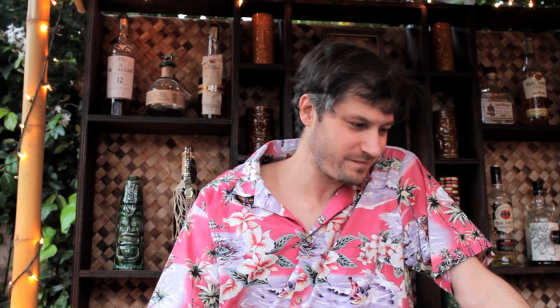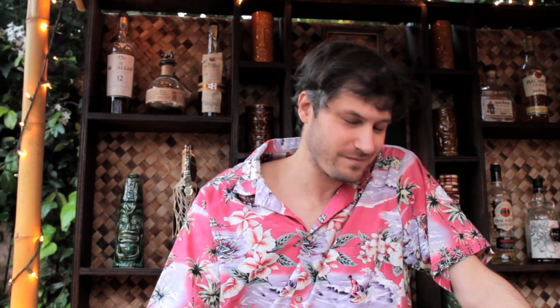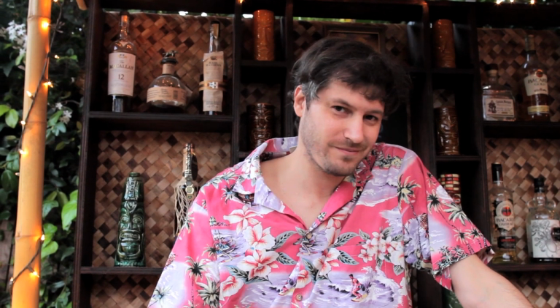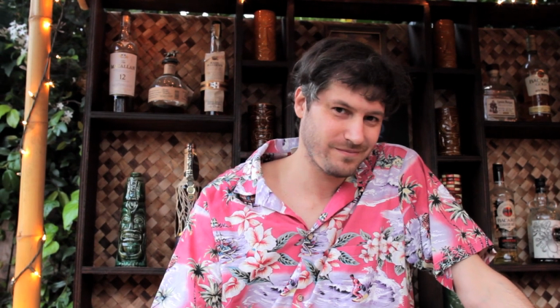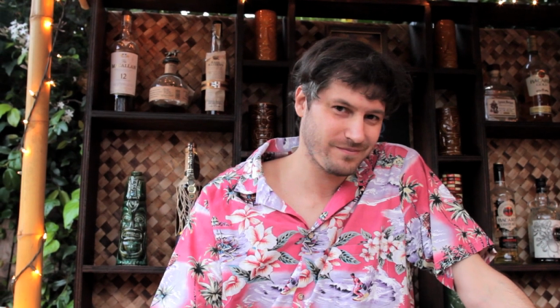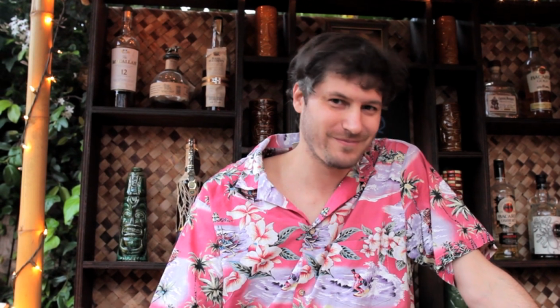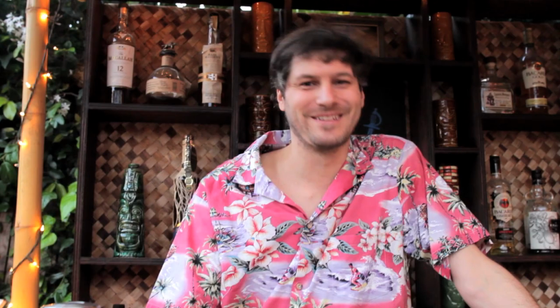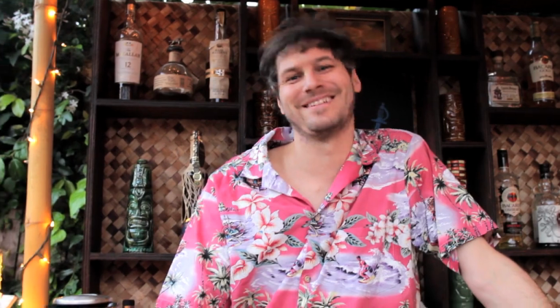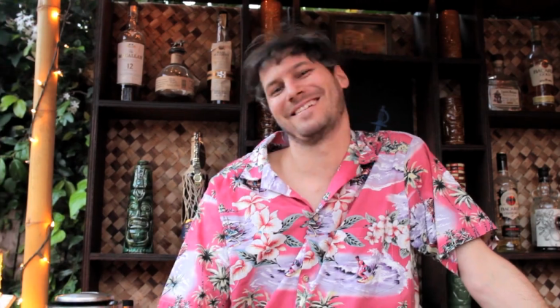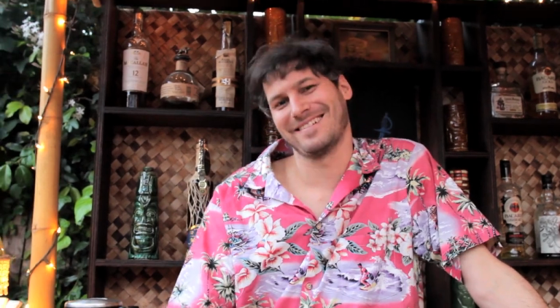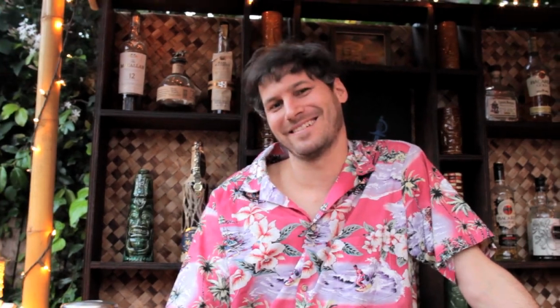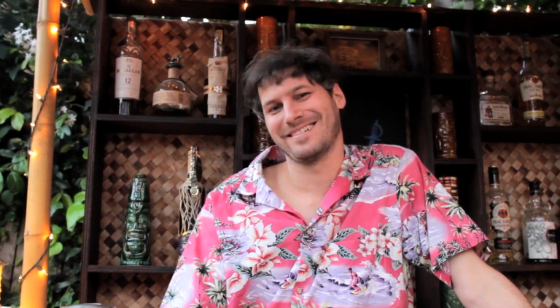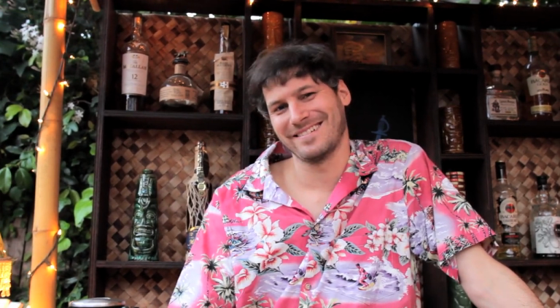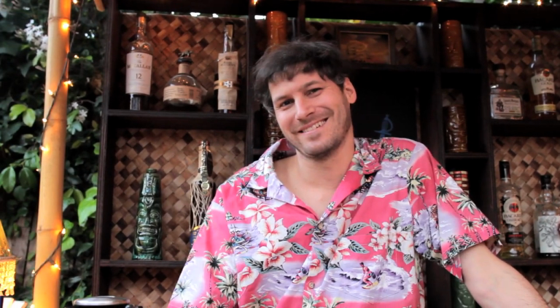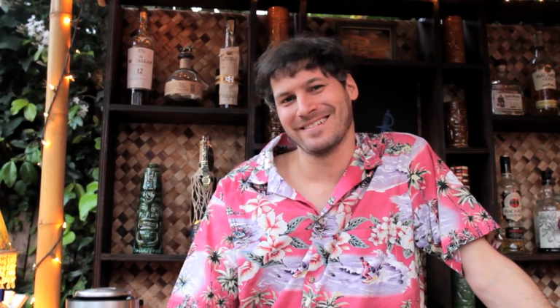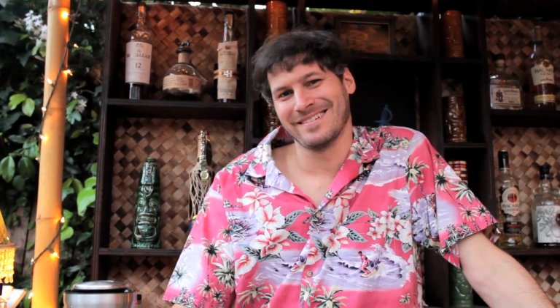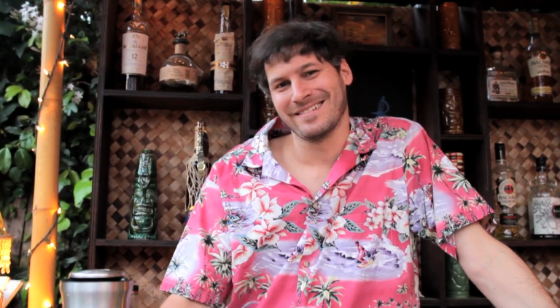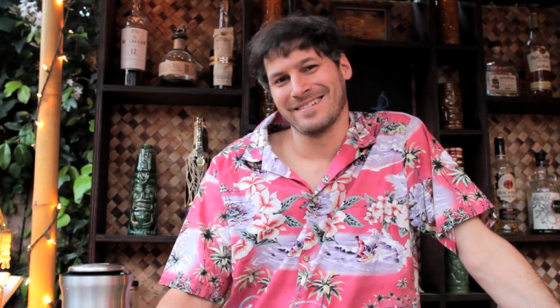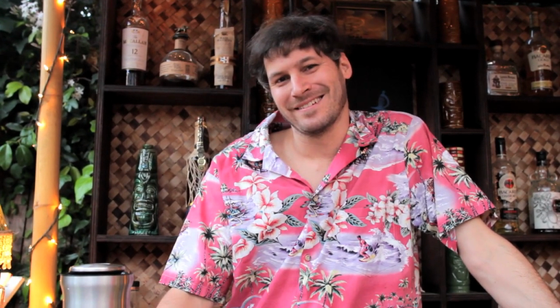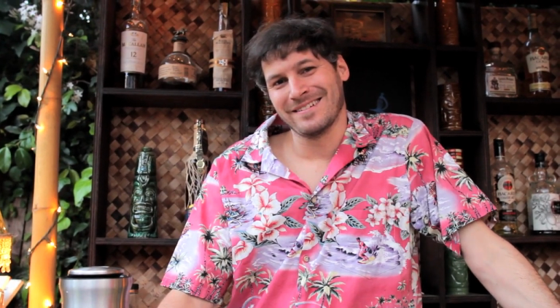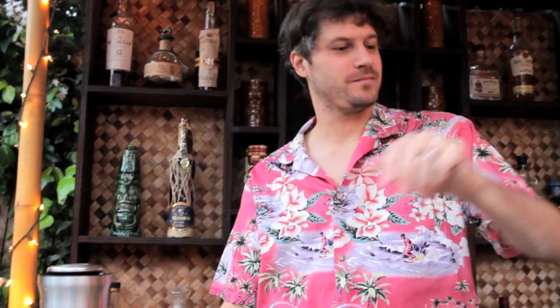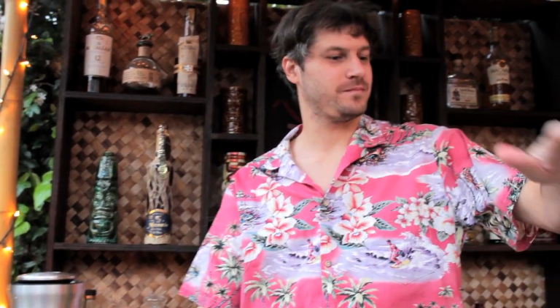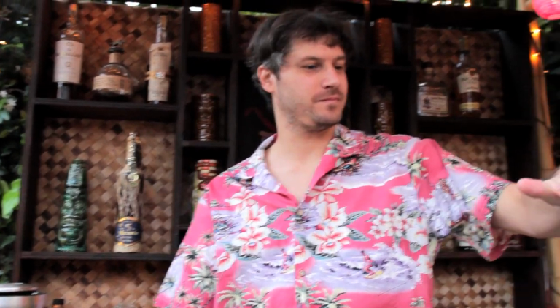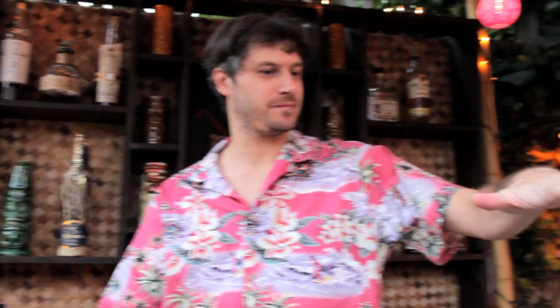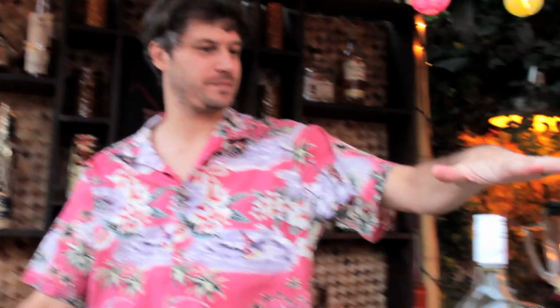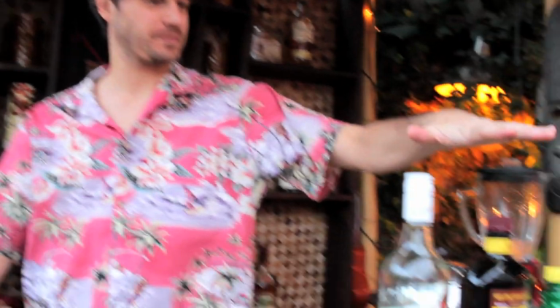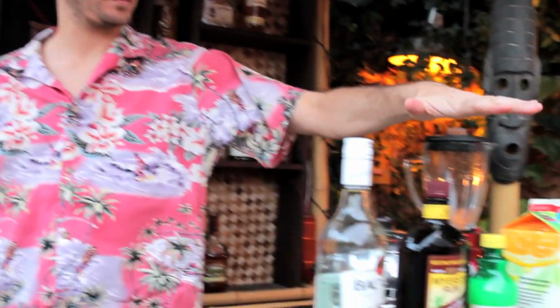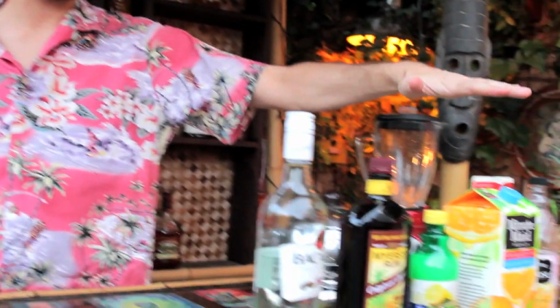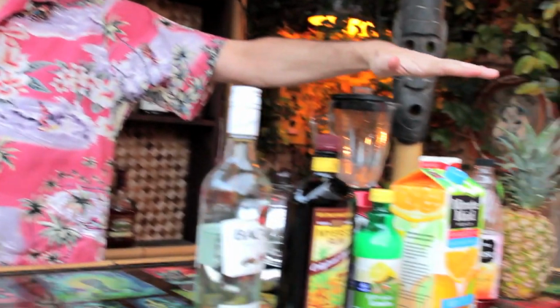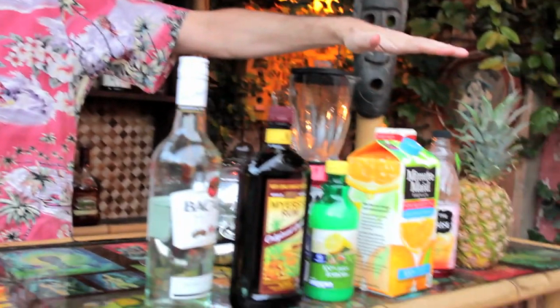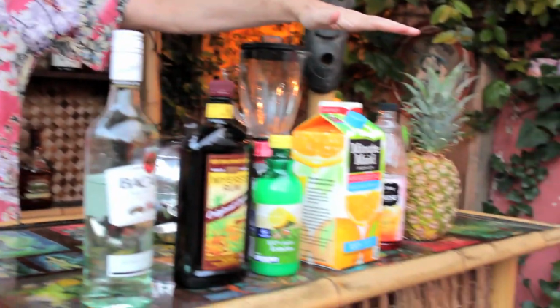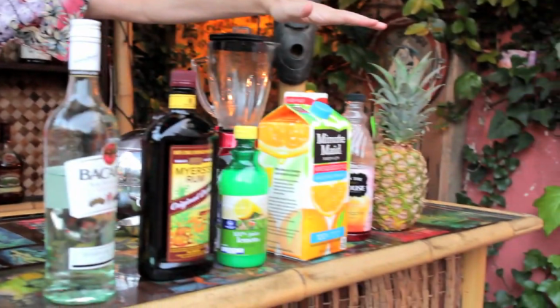Hey there, girl or guy. Today we're going to be making Planter's Punch, so here's the ingredients you're going to need.